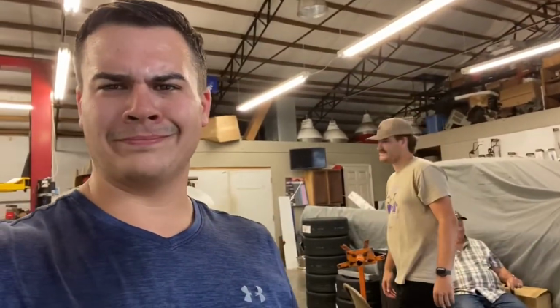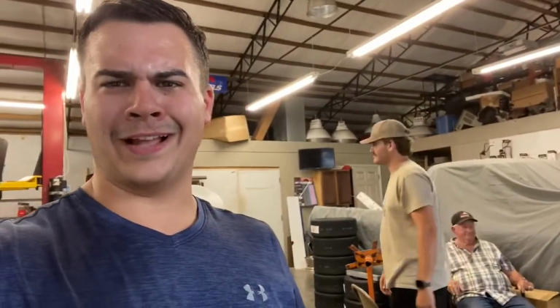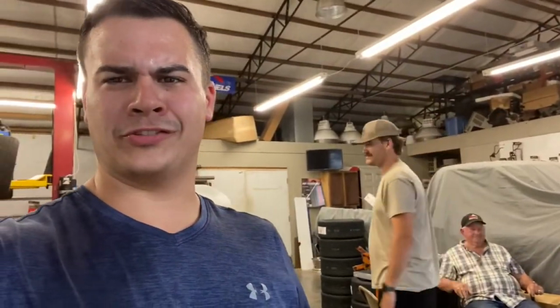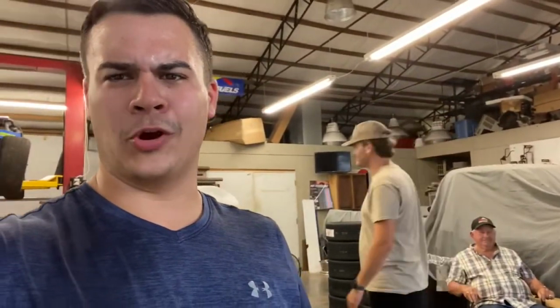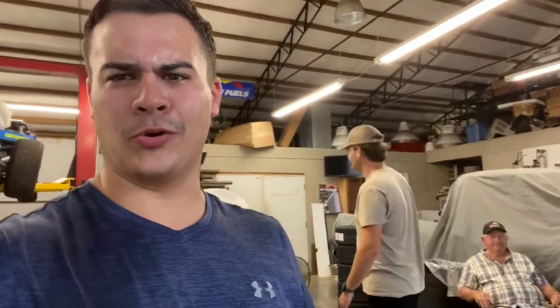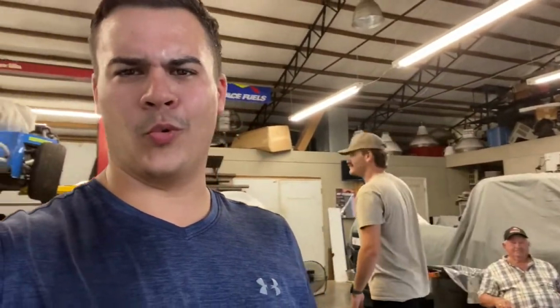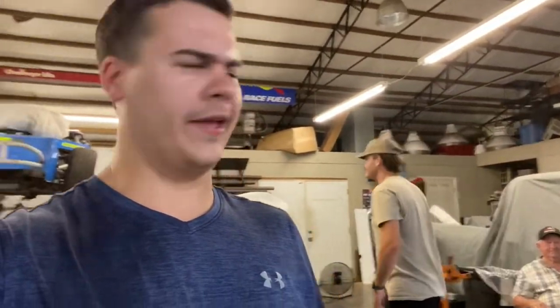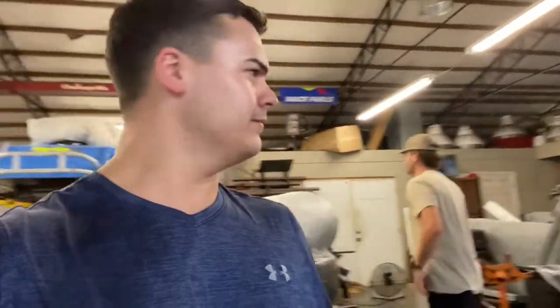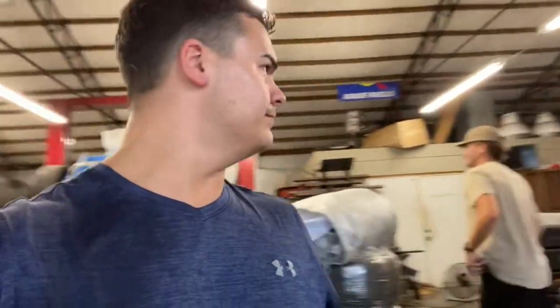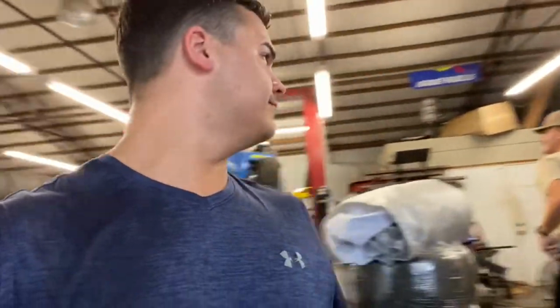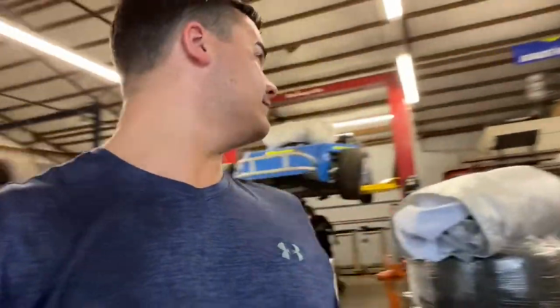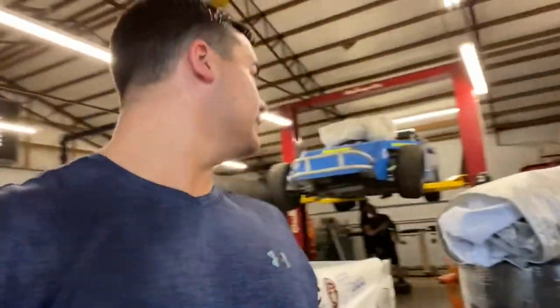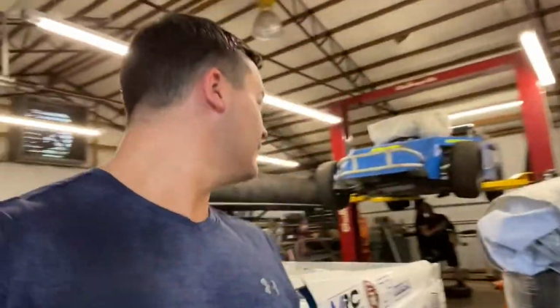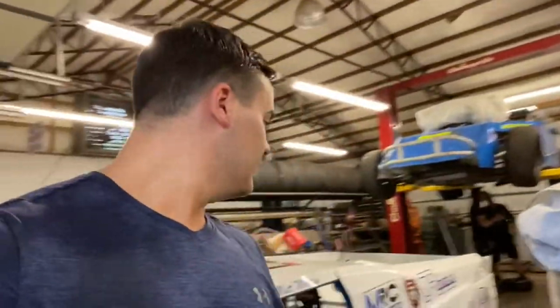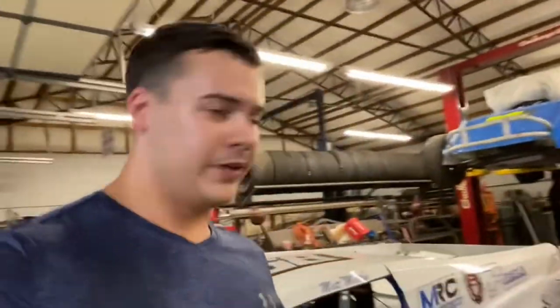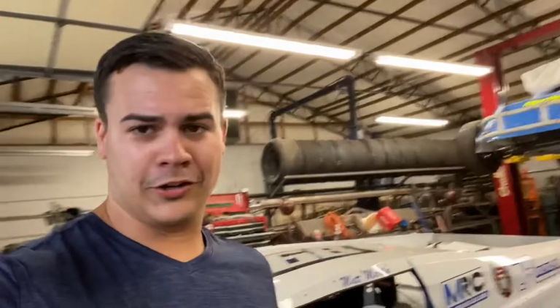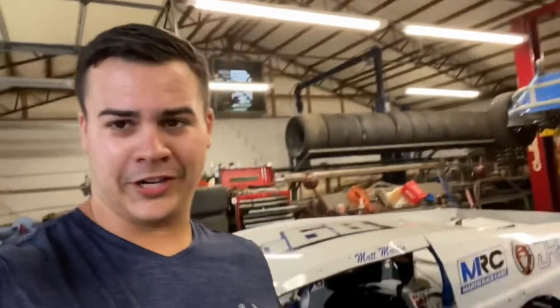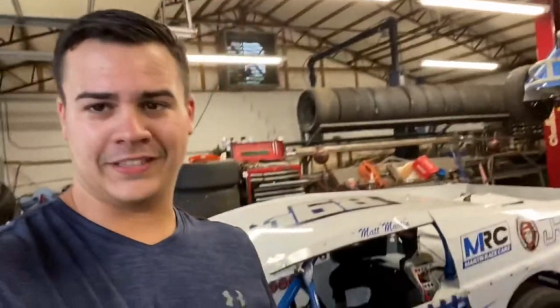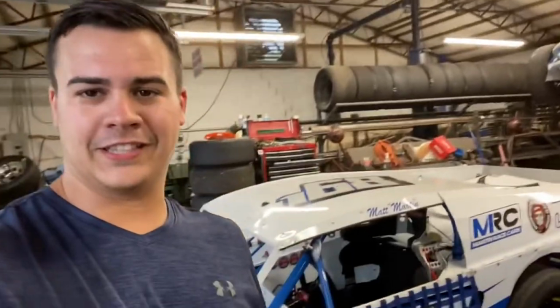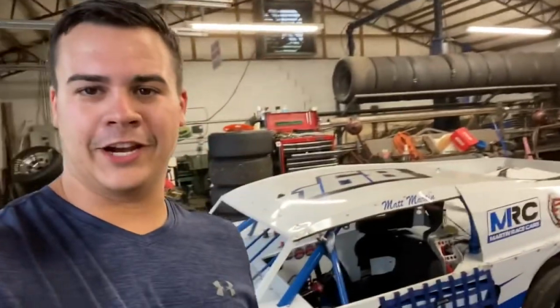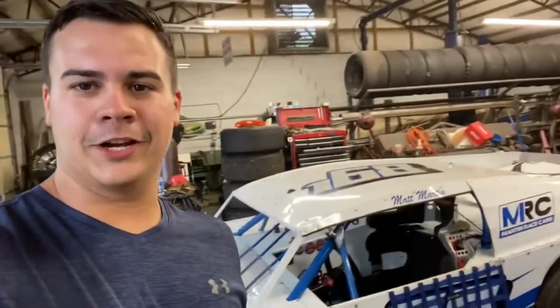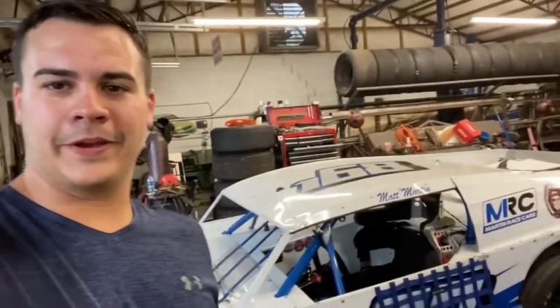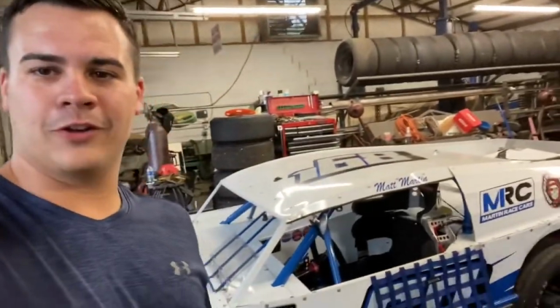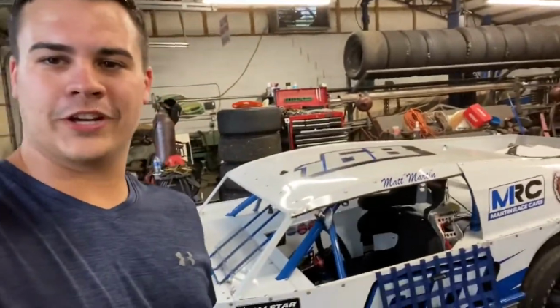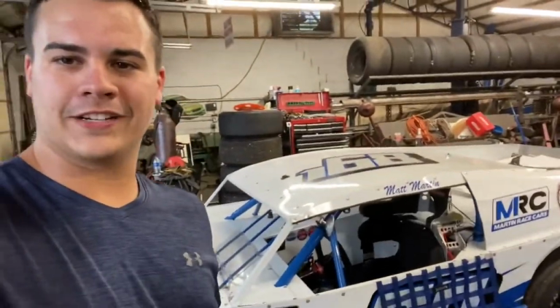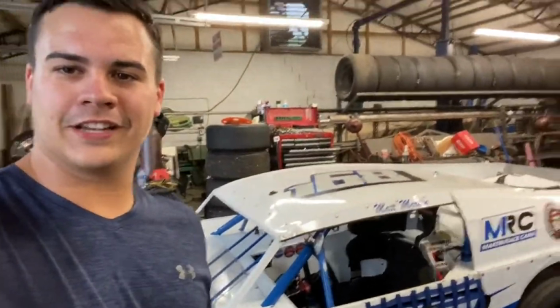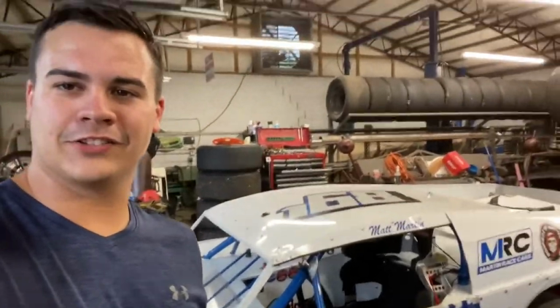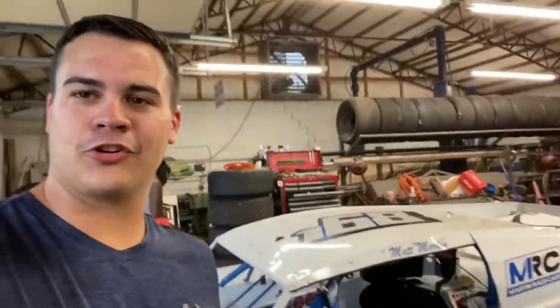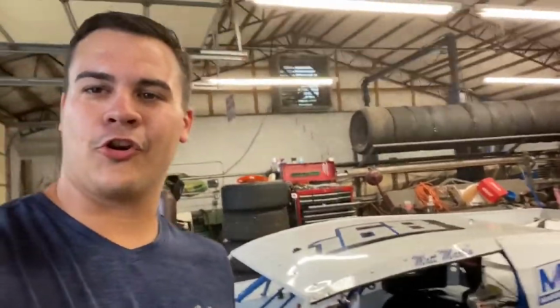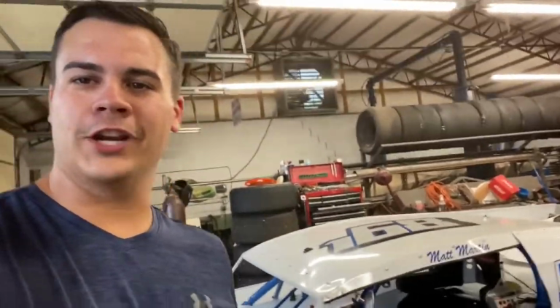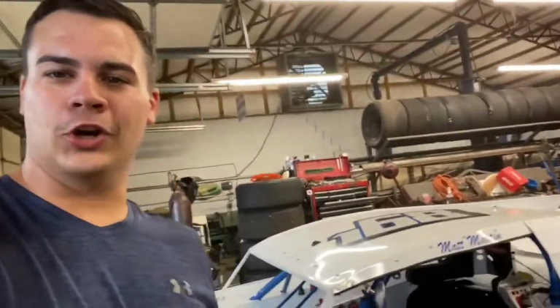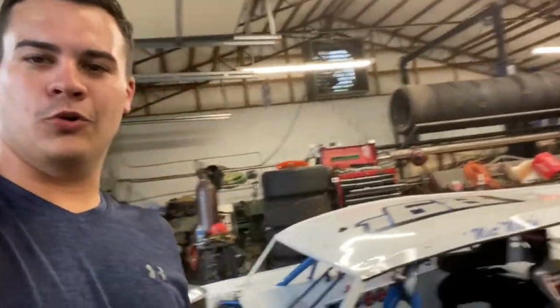We got soaking wet. We're going to jack this thing up, get it on jack stands, and start draining the oil.